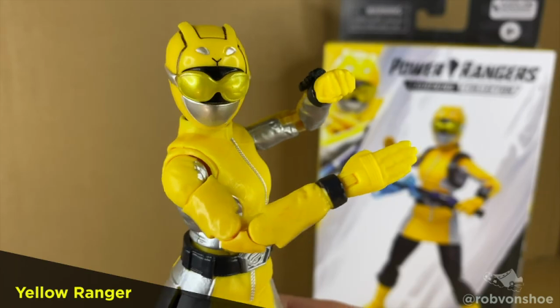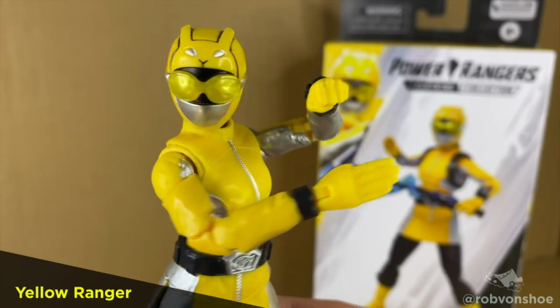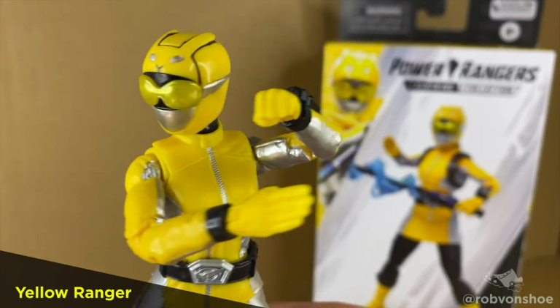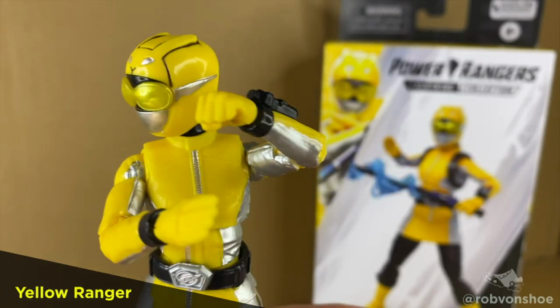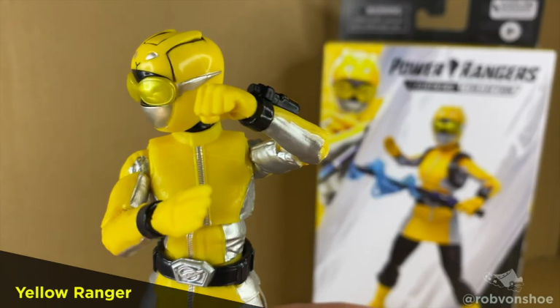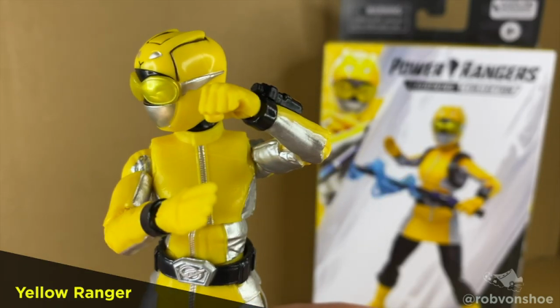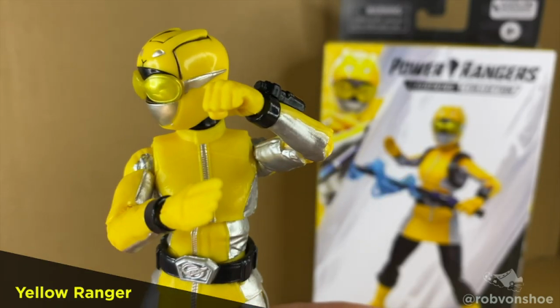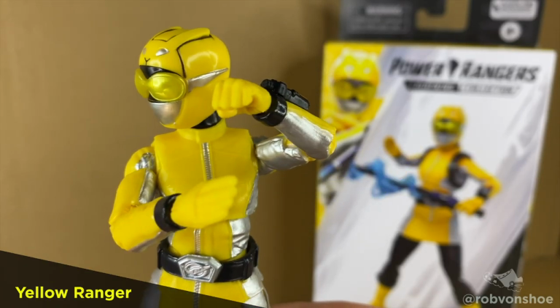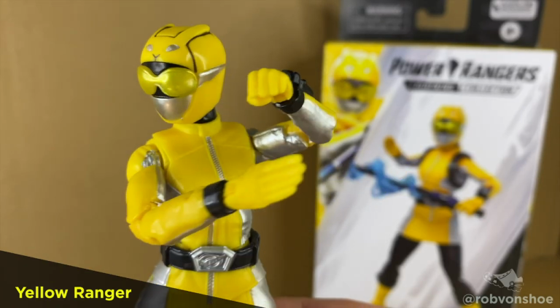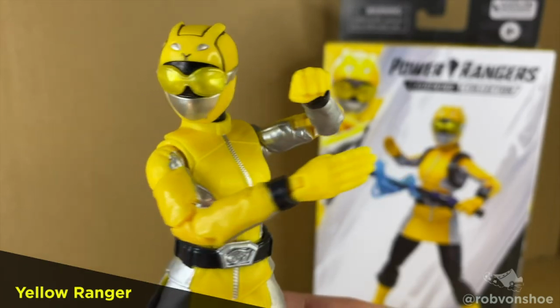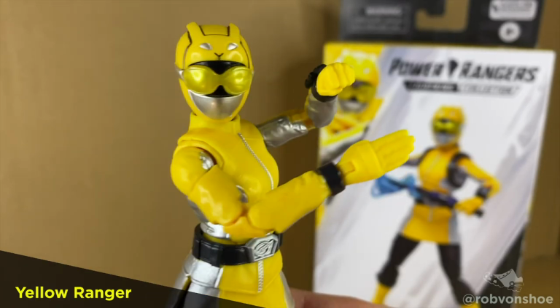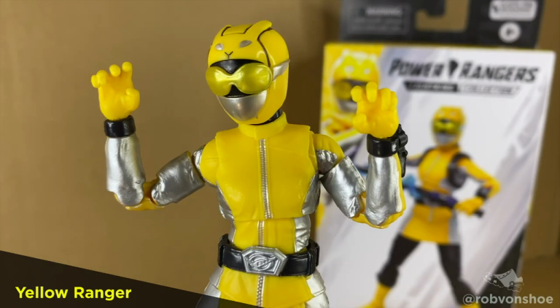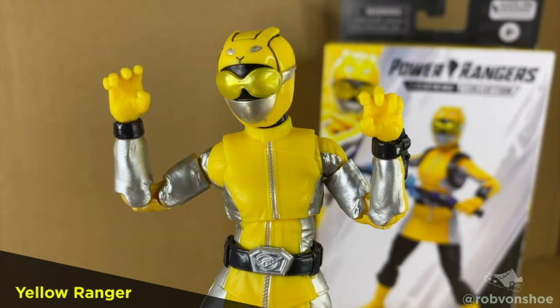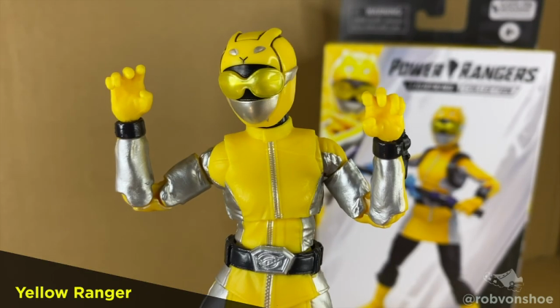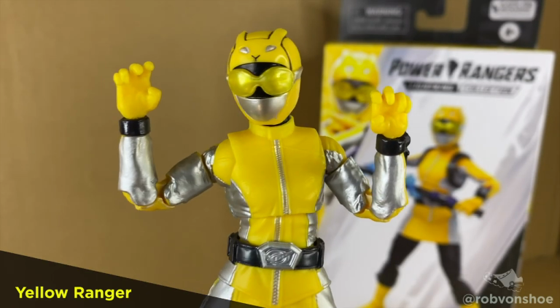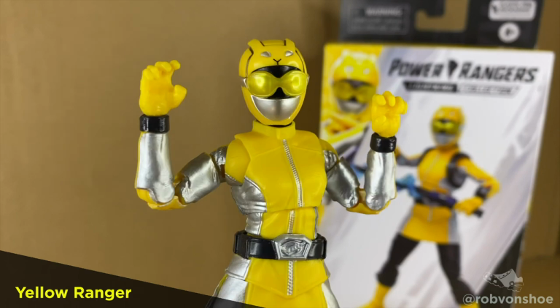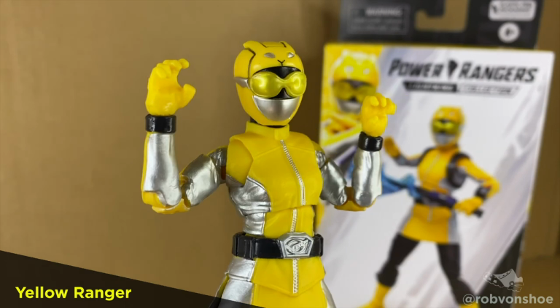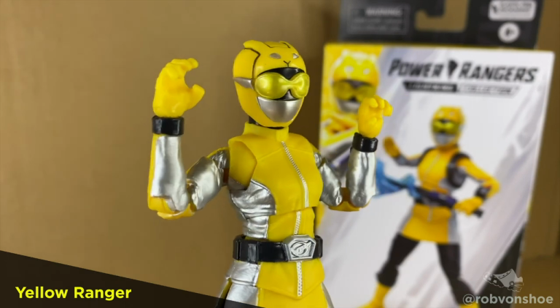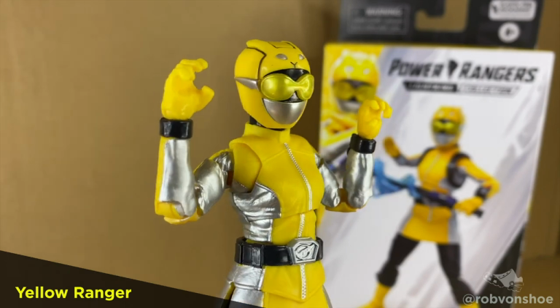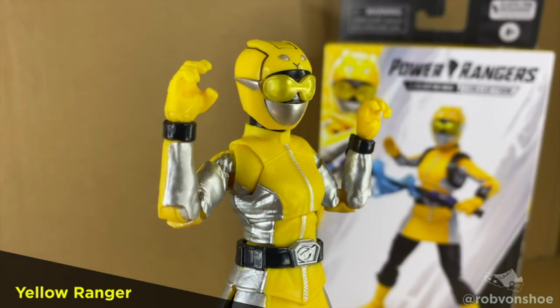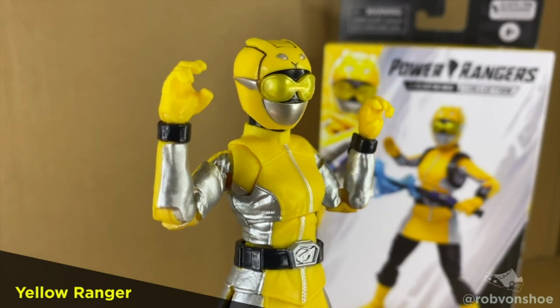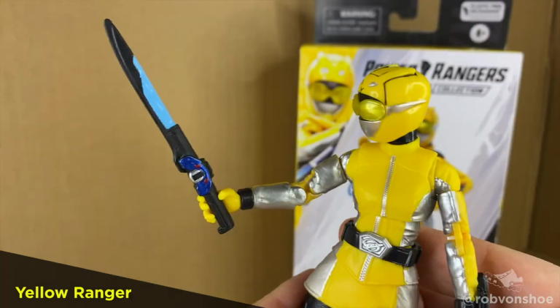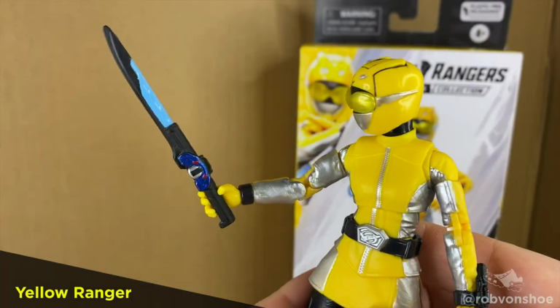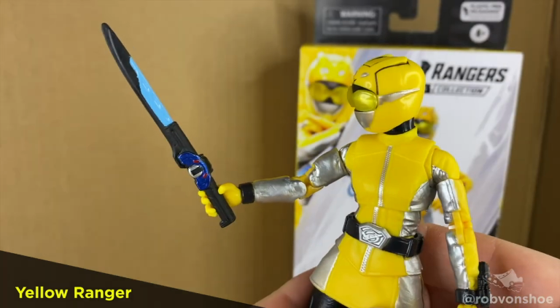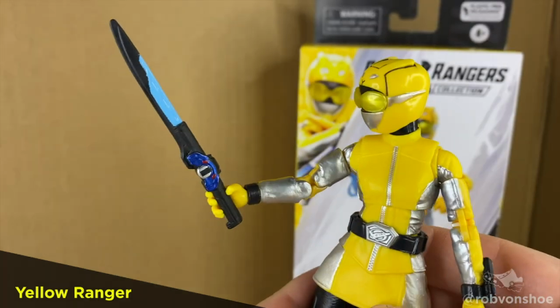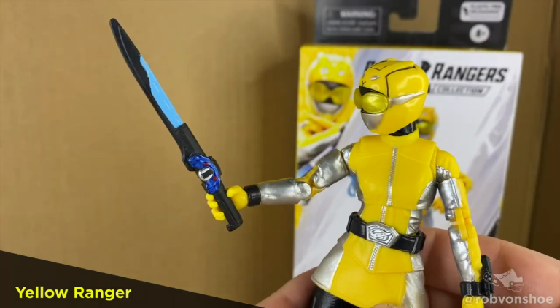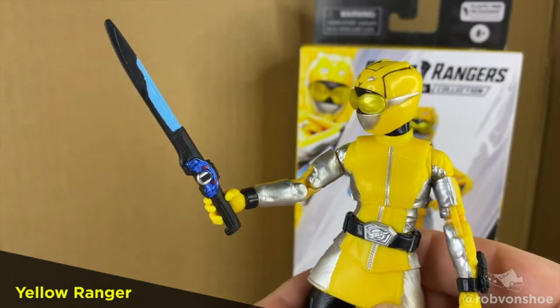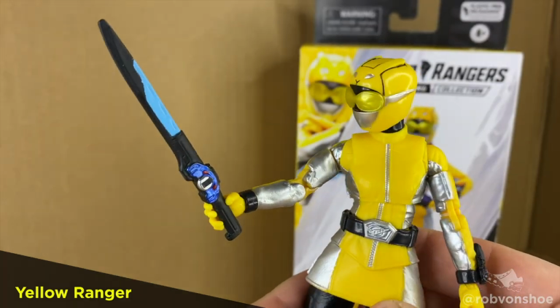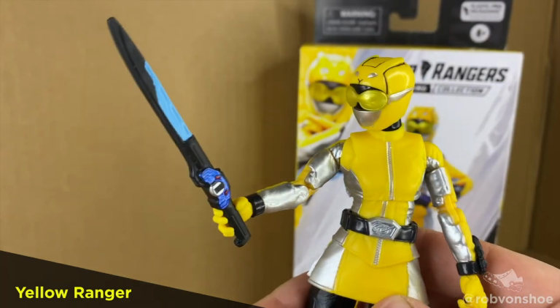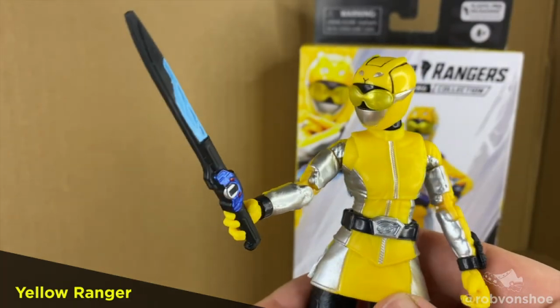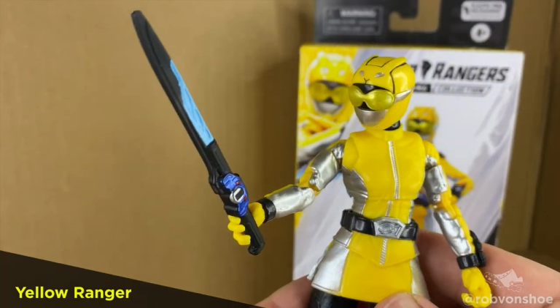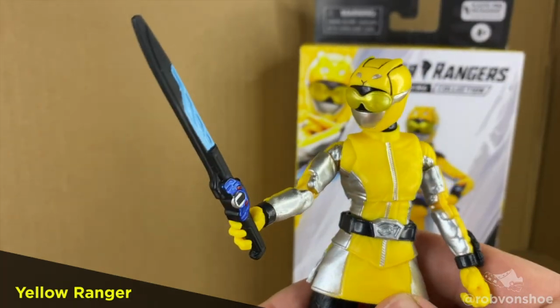Accessories. She comes with a karate chop hand and a fist. Two lucky rapid foot claw hands. And a laser sword.